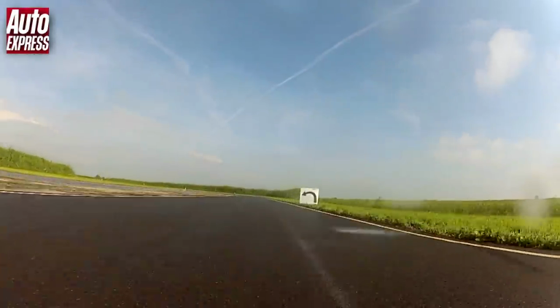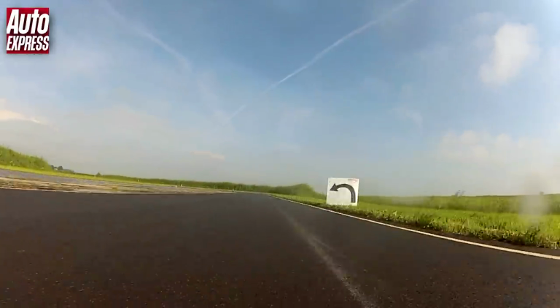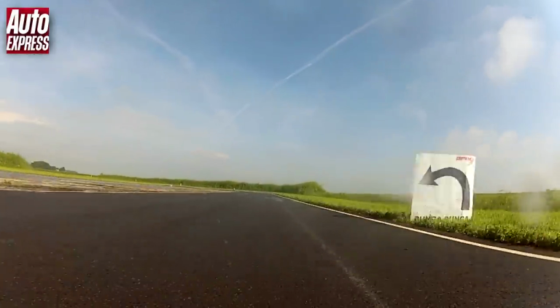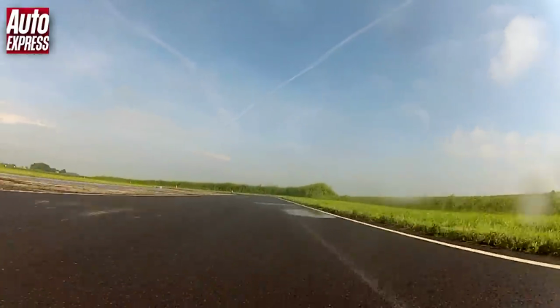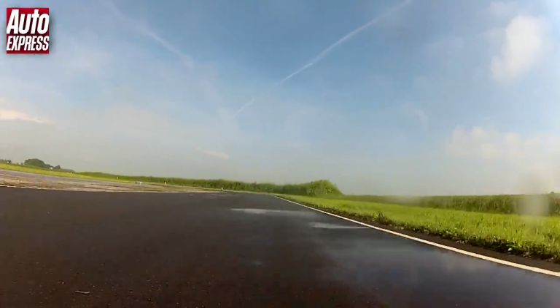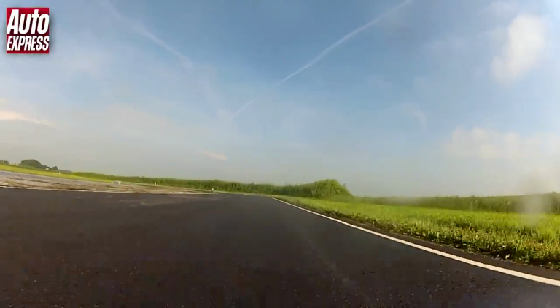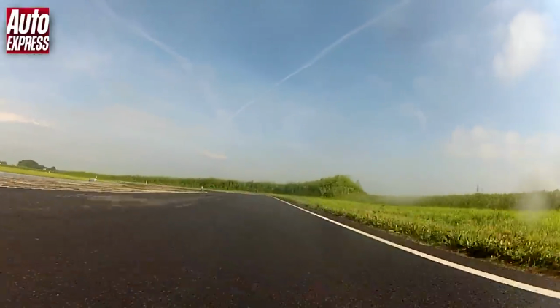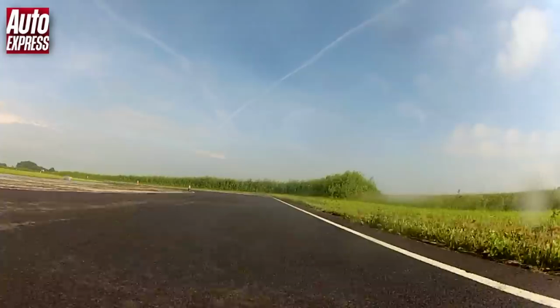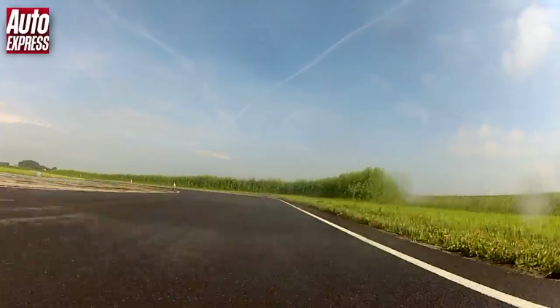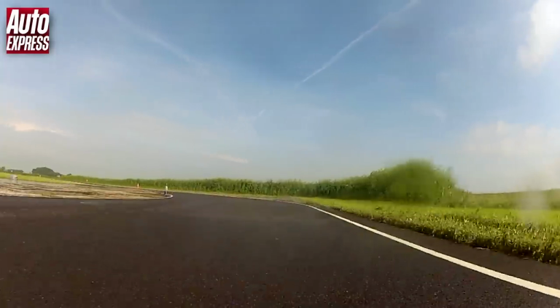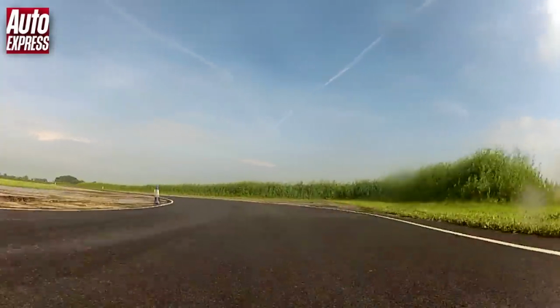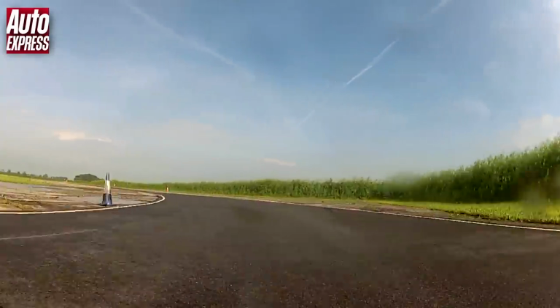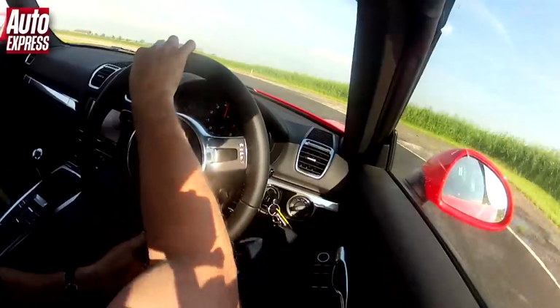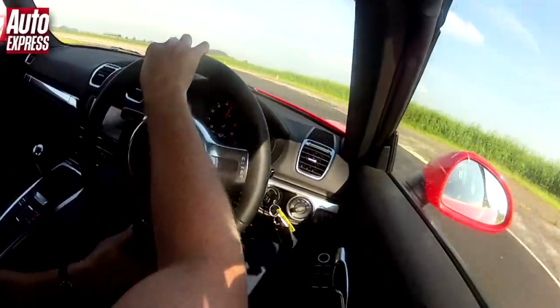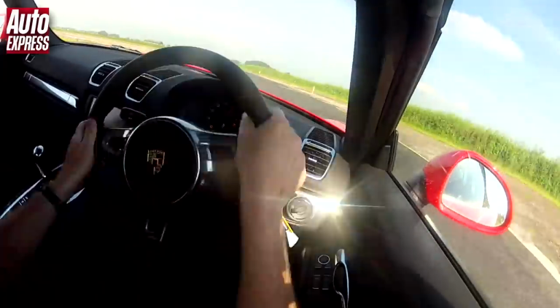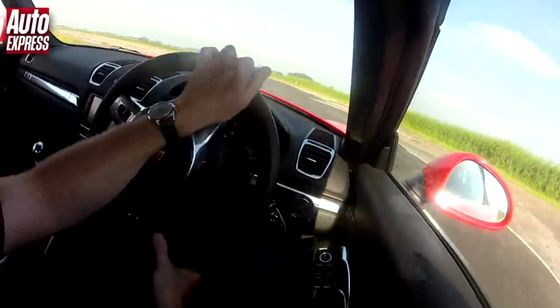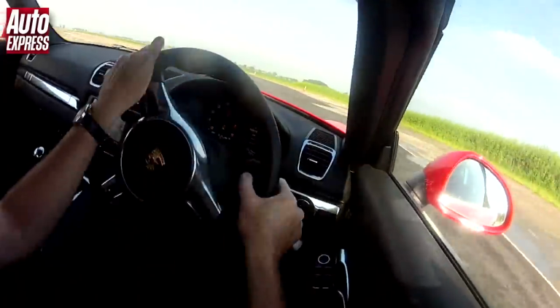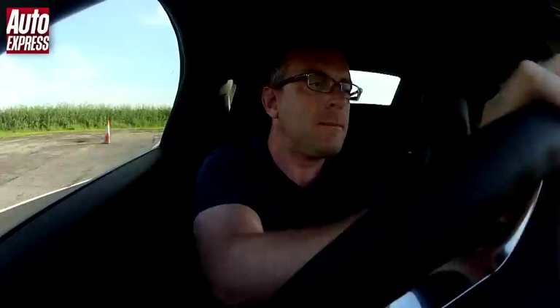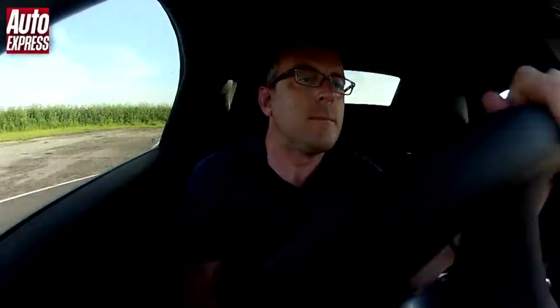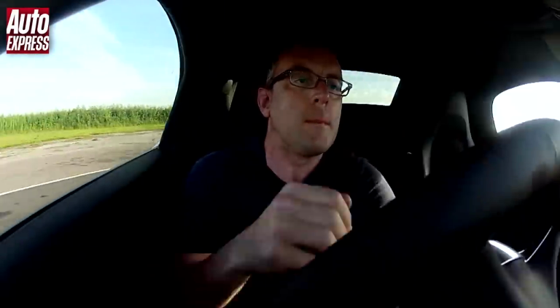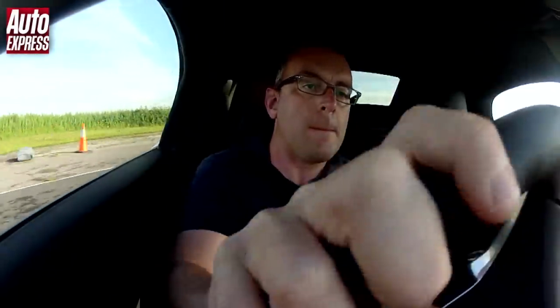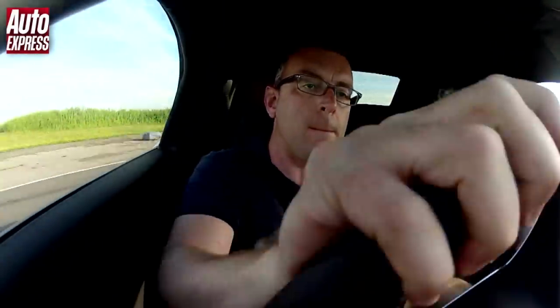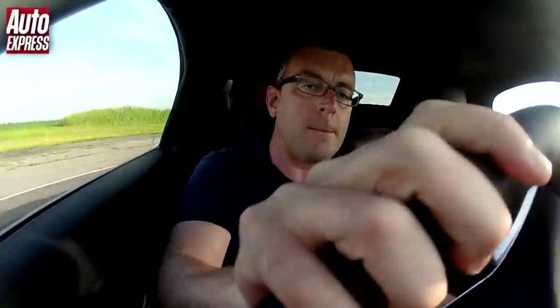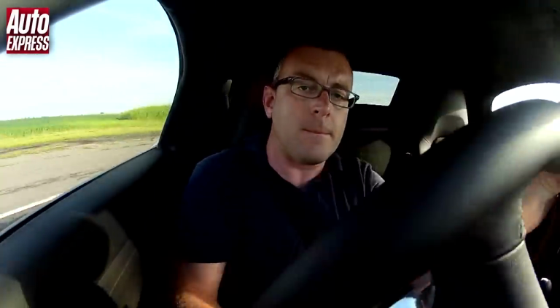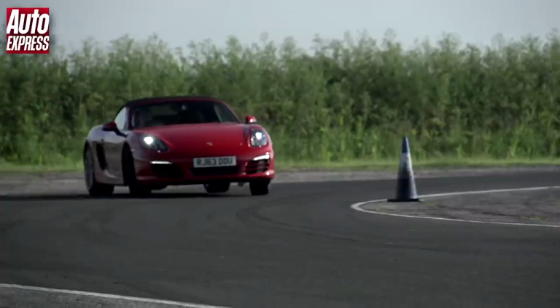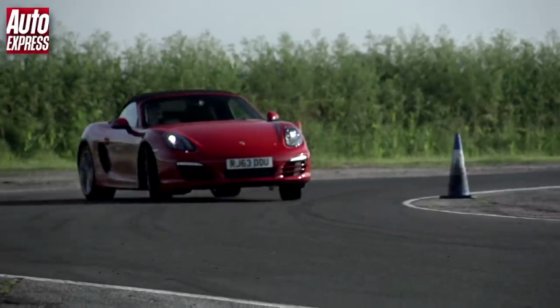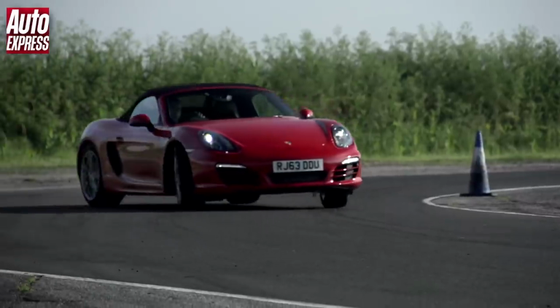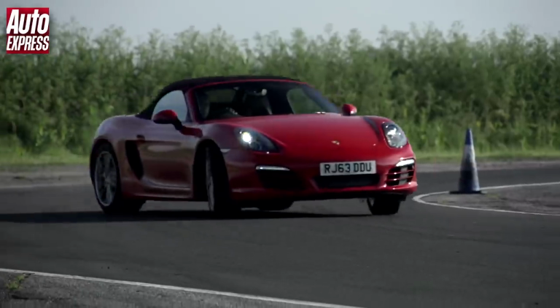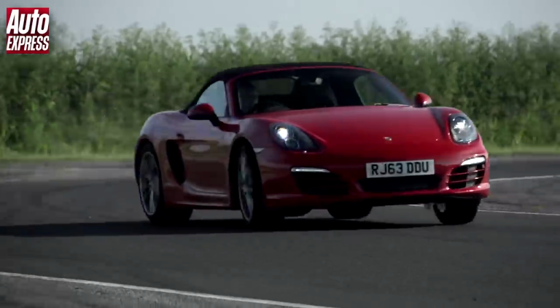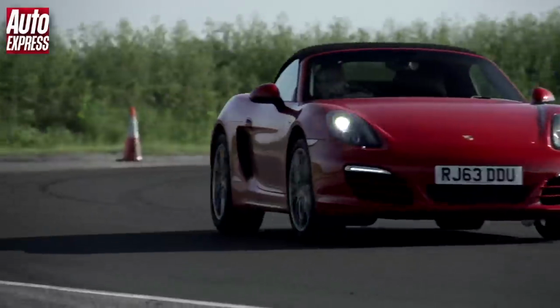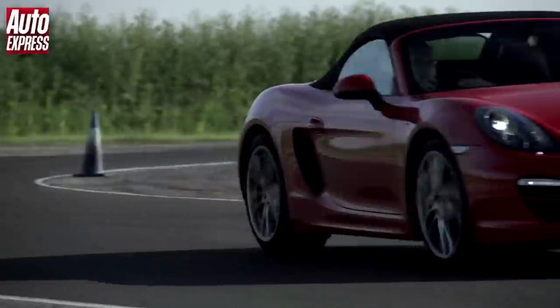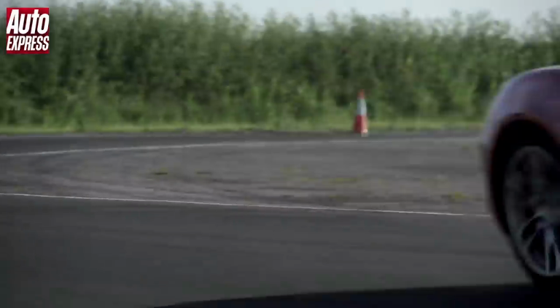But what about round a circuit? First, Auto Express resident racing driver Owen Mildenhall is going to set the time to beat in the Boxster.